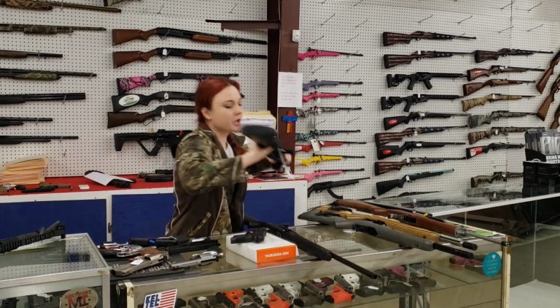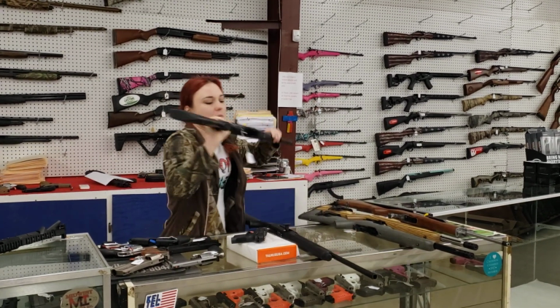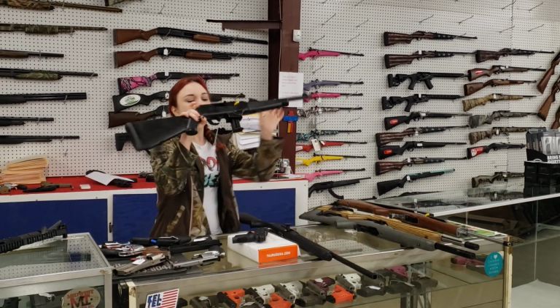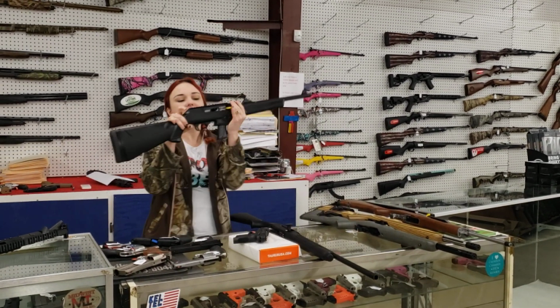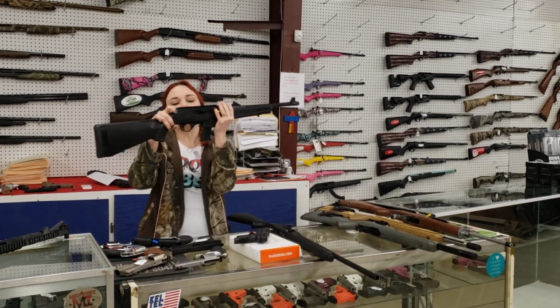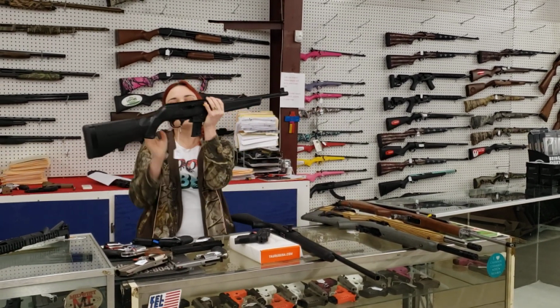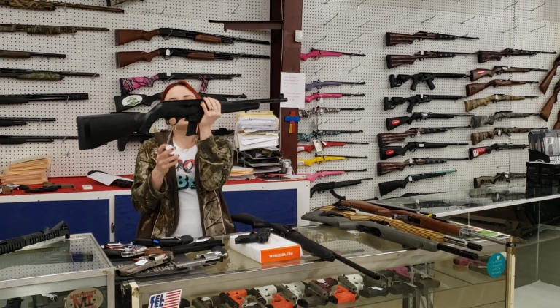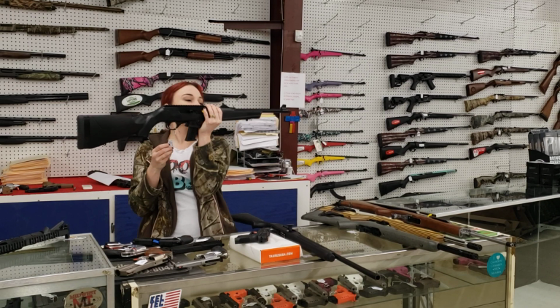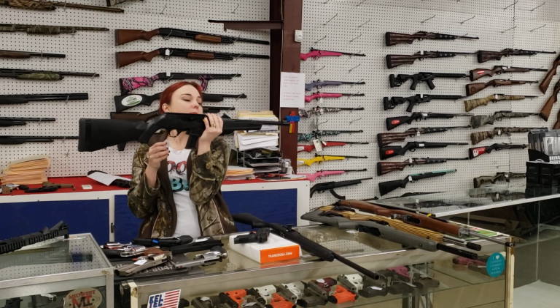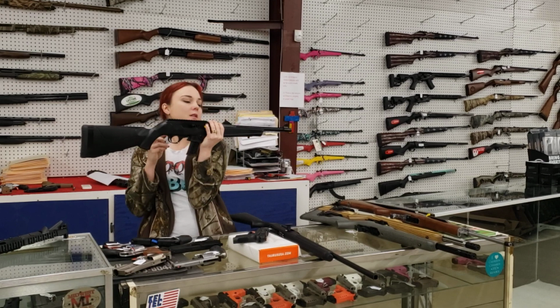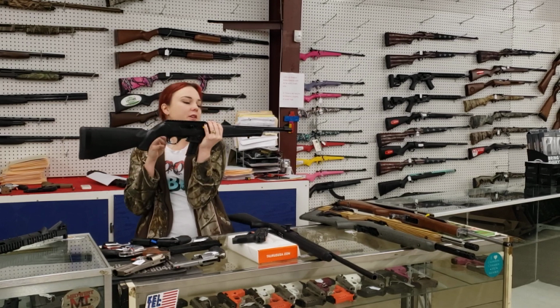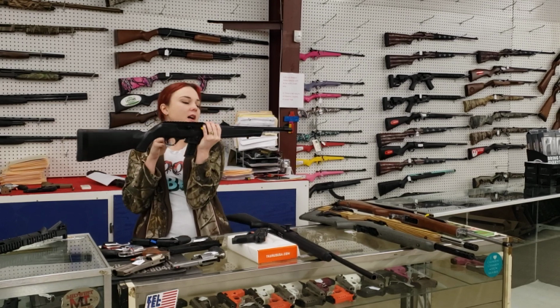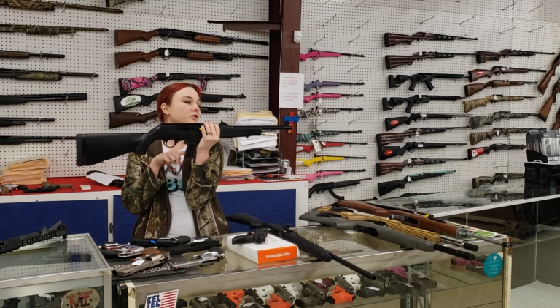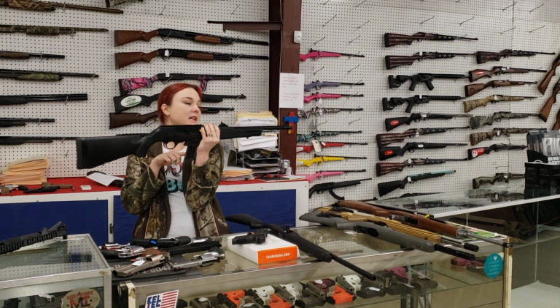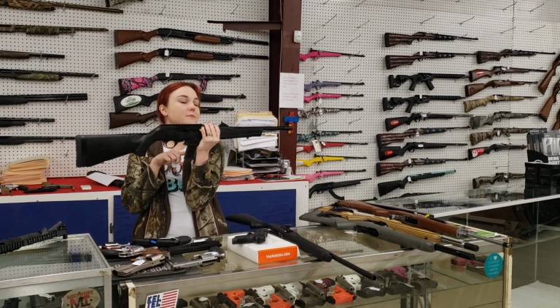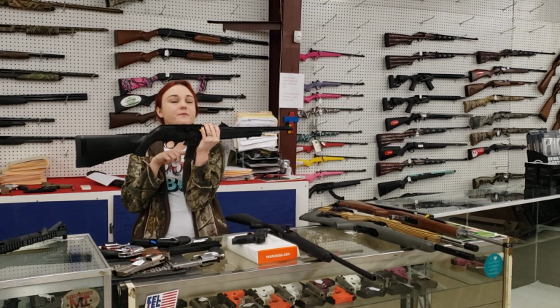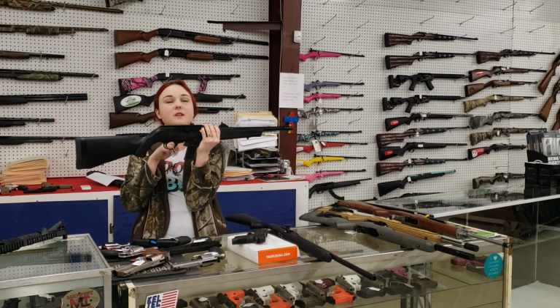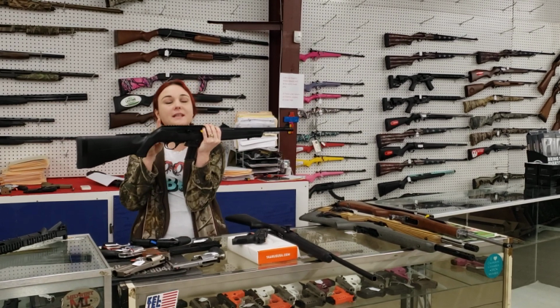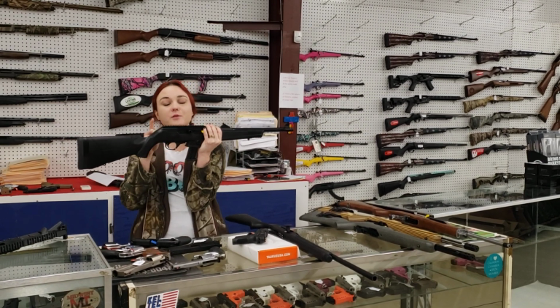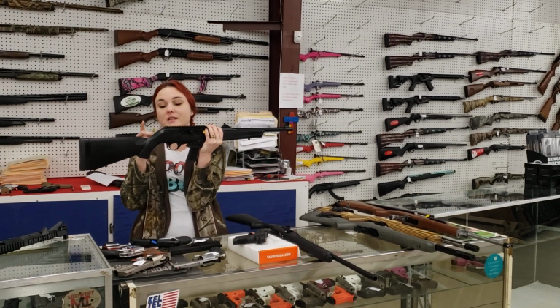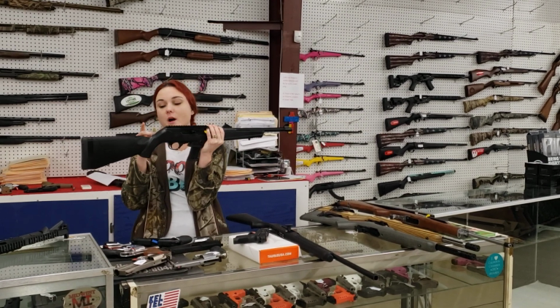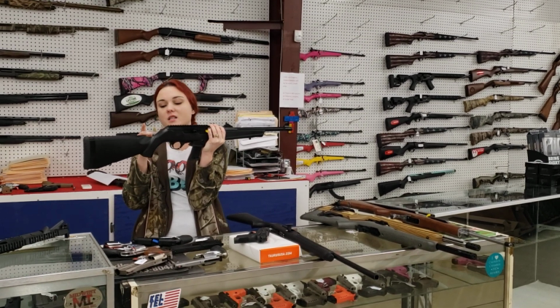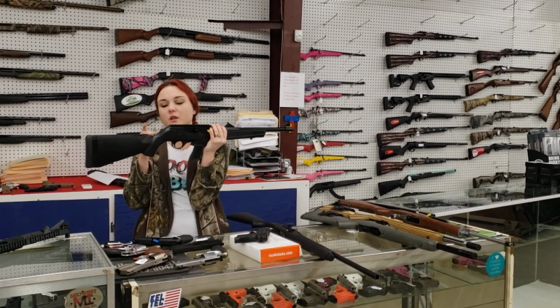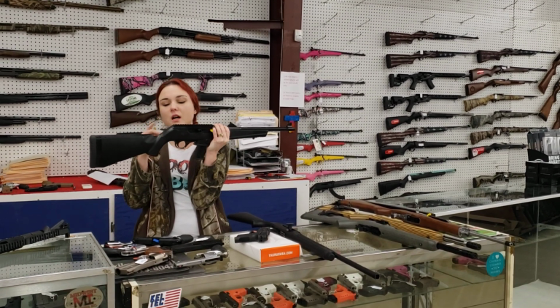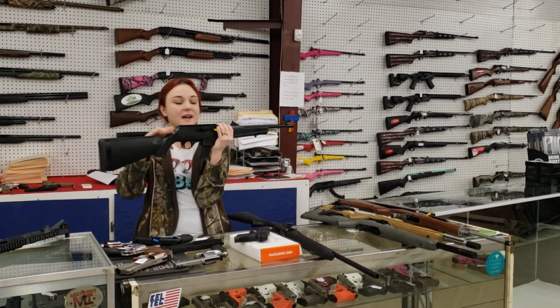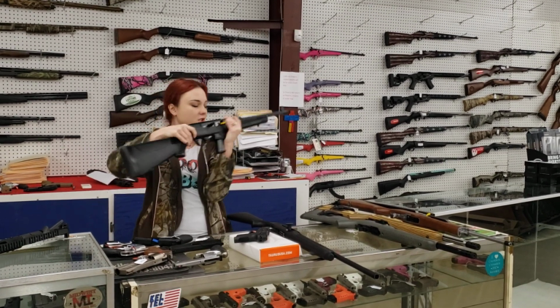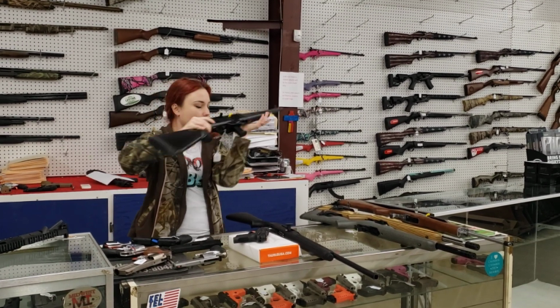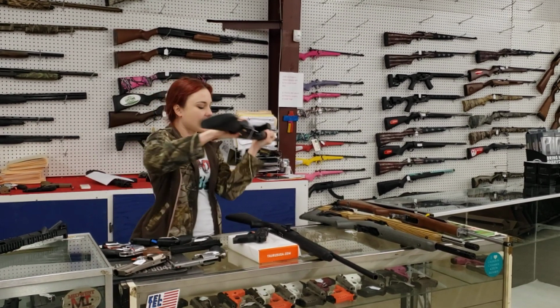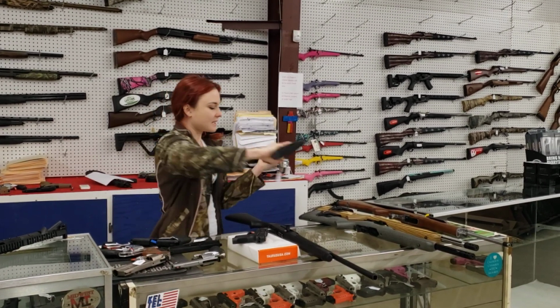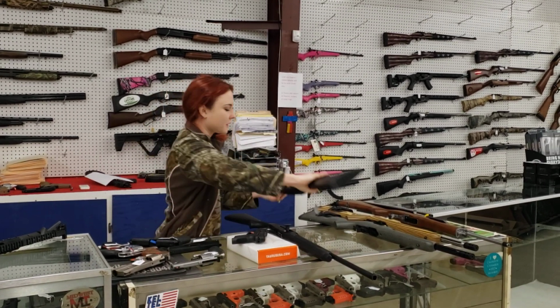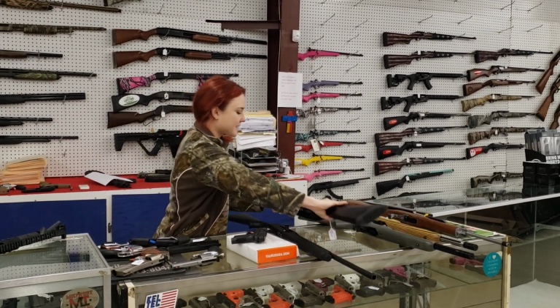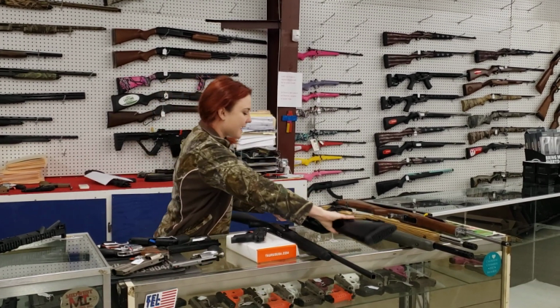Ruger PC Carbine, 9mm, y'all. She's got the adapter in the box for Glock mags. $490 plus tax.